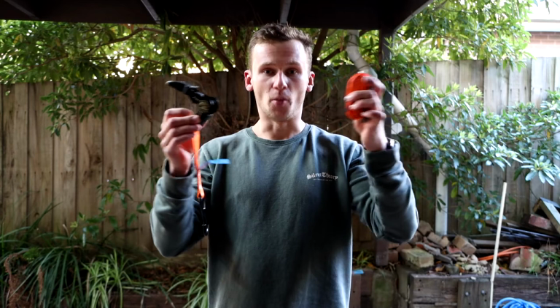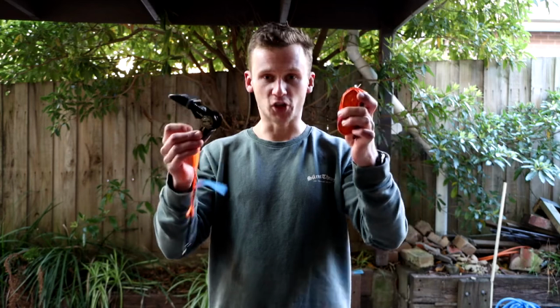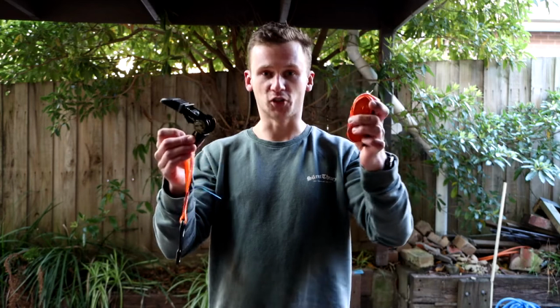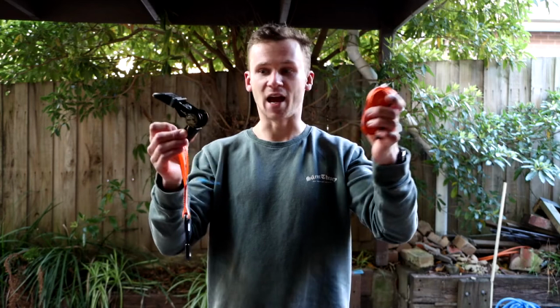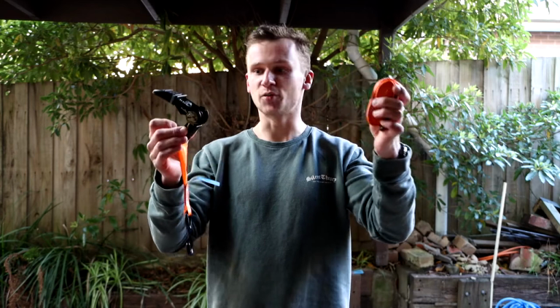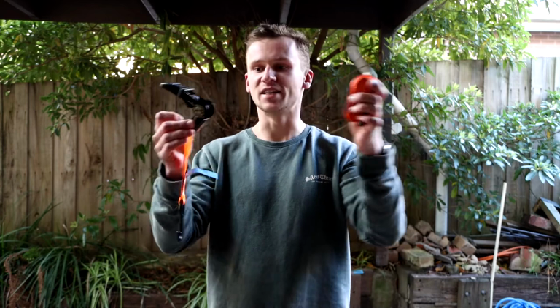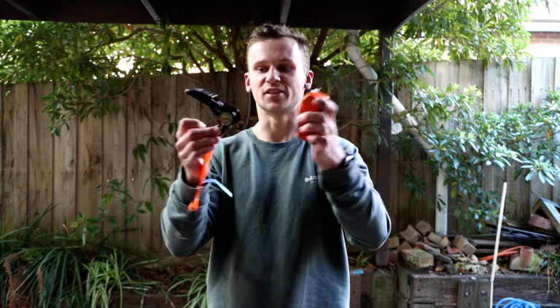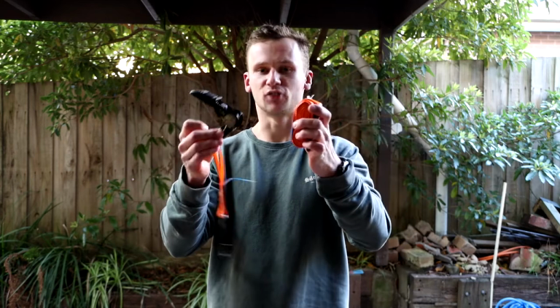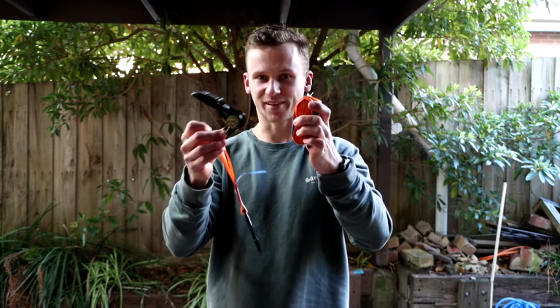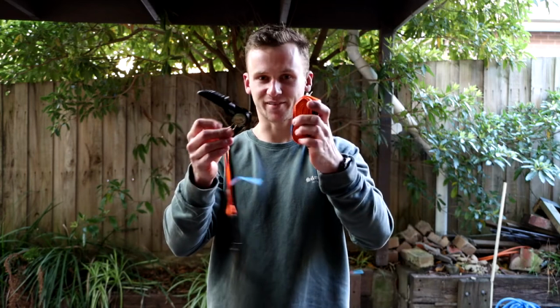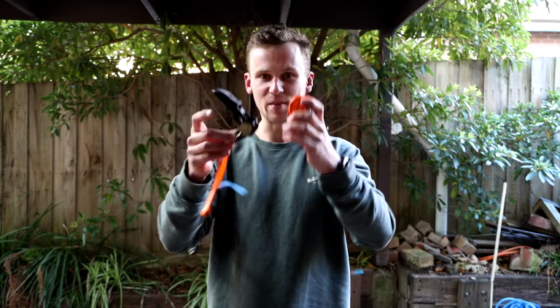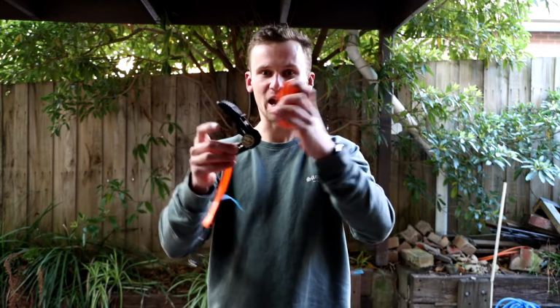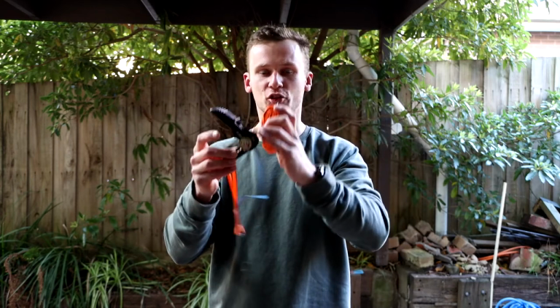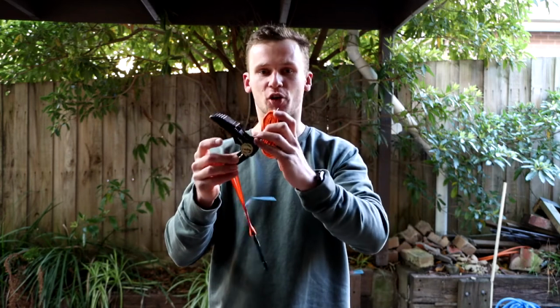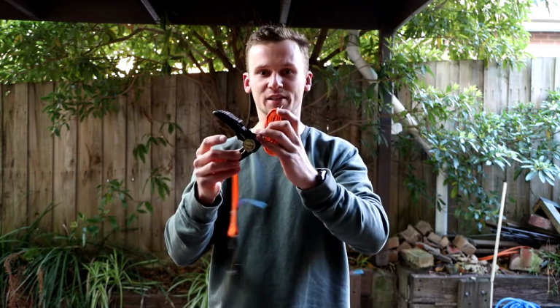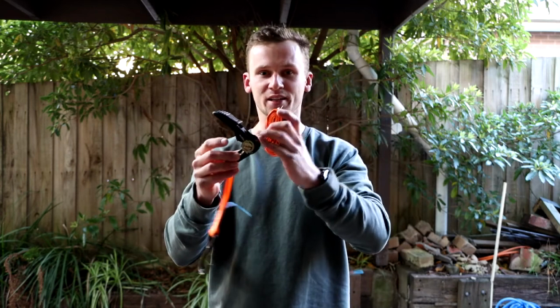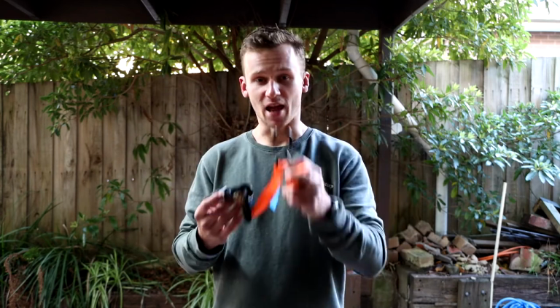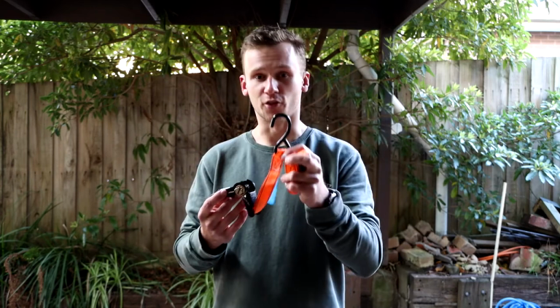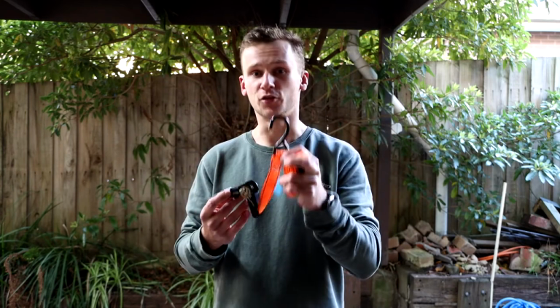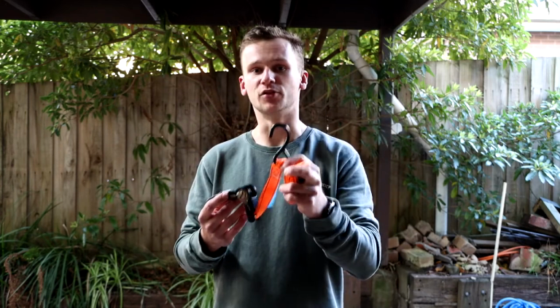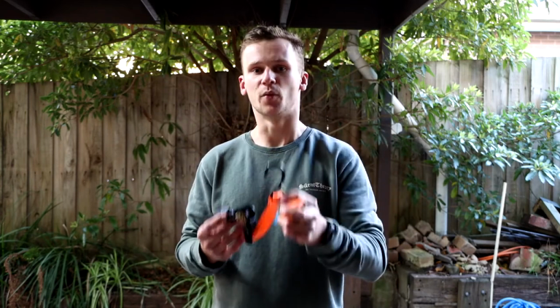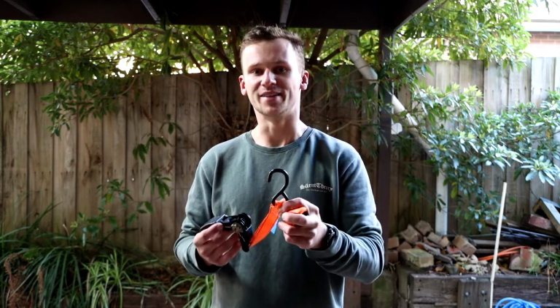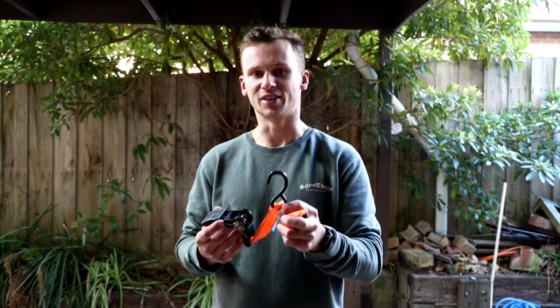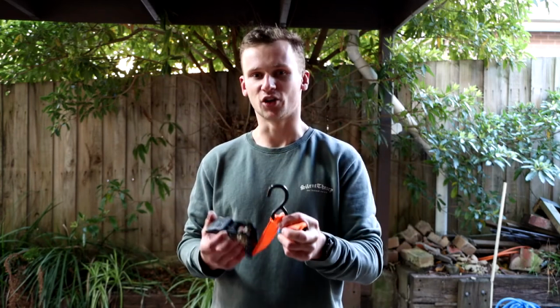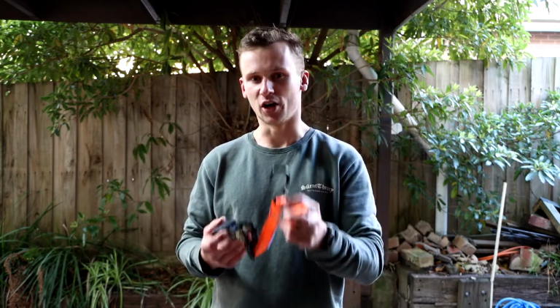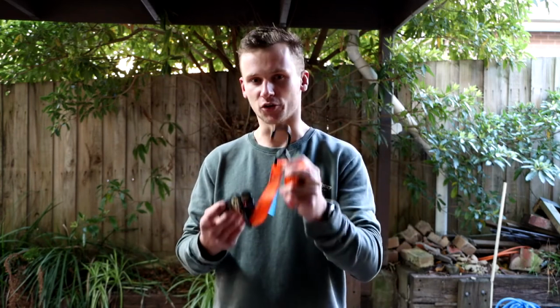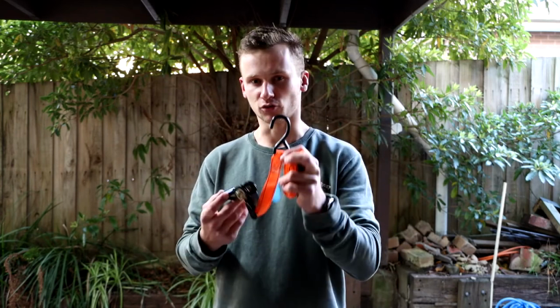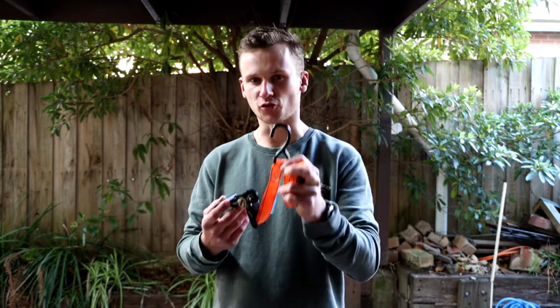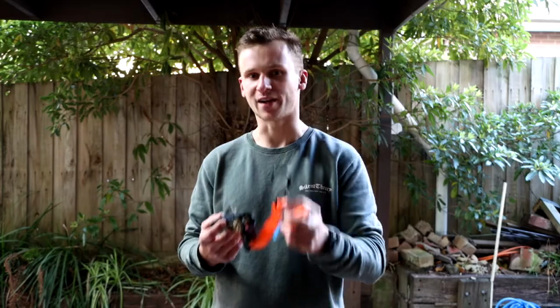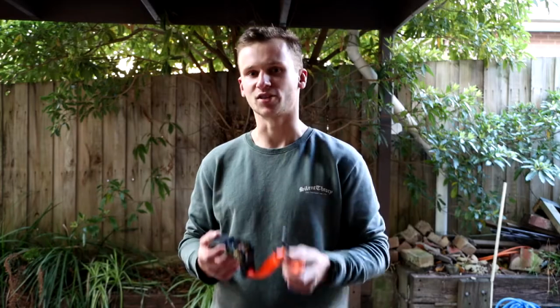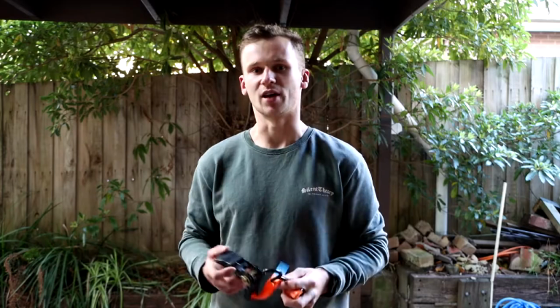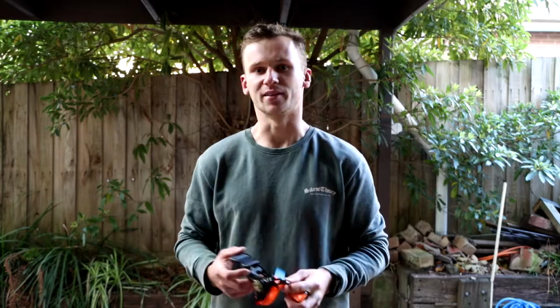I'm going to show you how to connect a ratchet strap, how to tighten it, and then a few different ways that you can tie it onto roof racks and trailers.